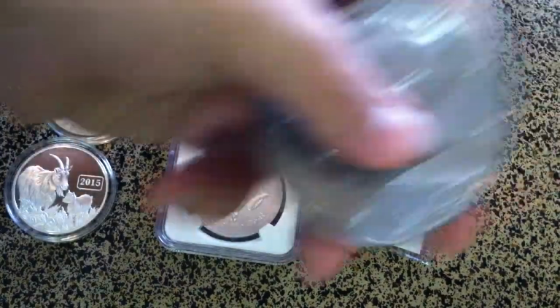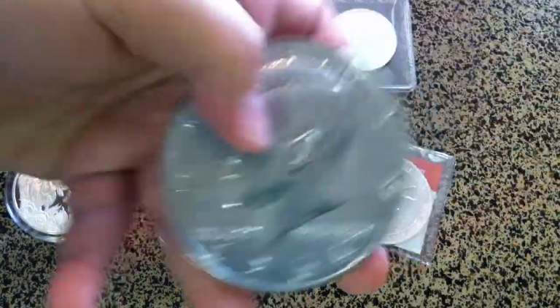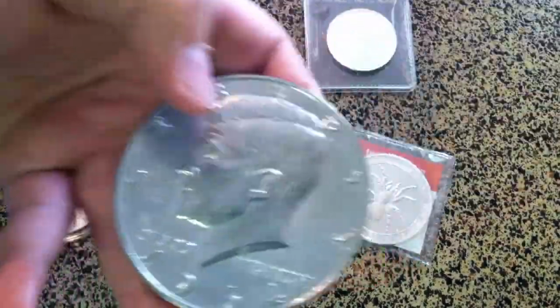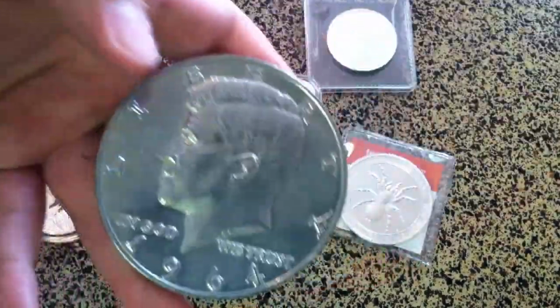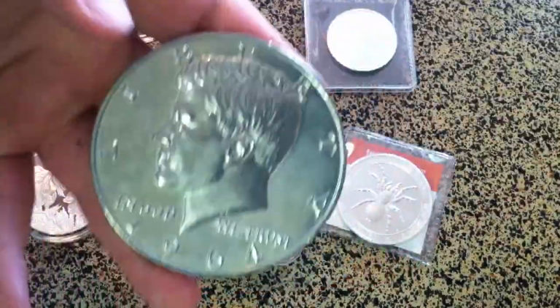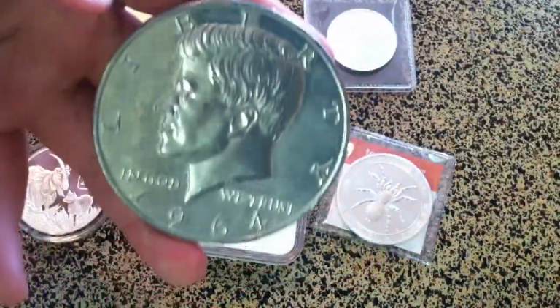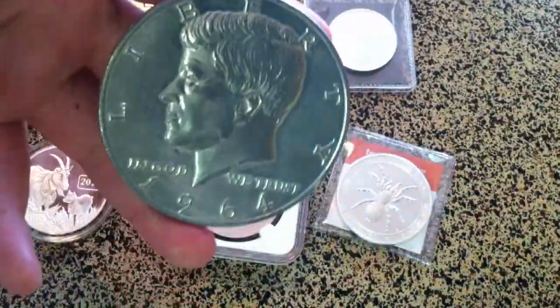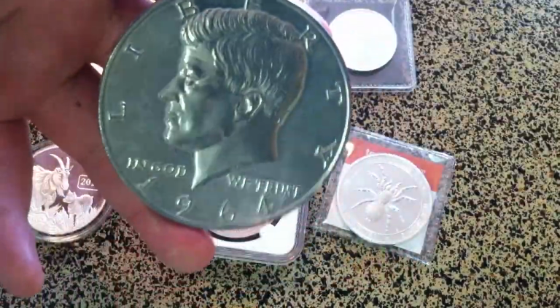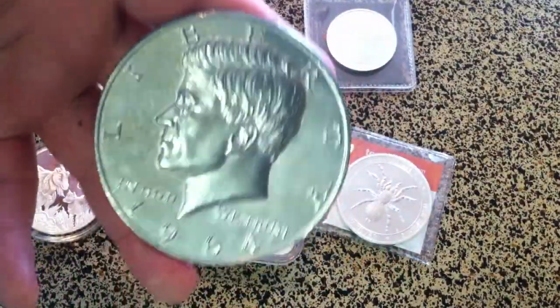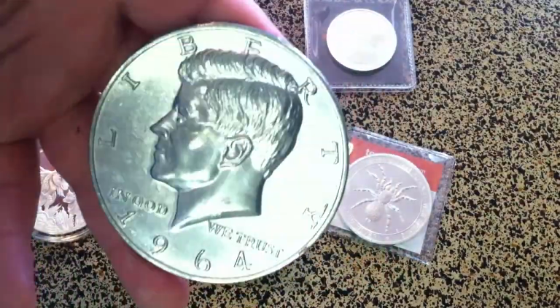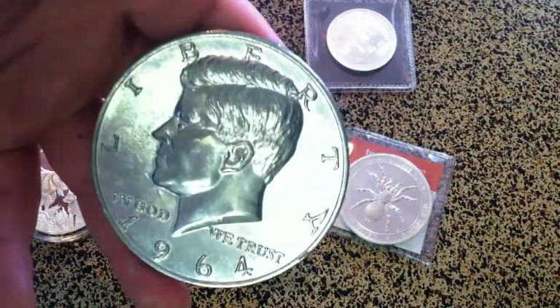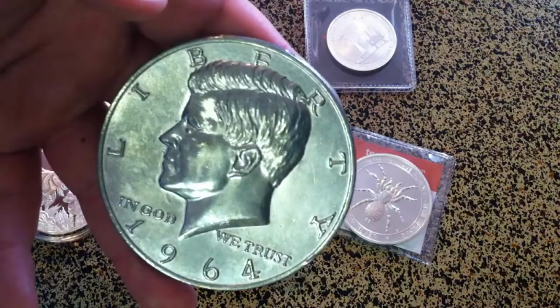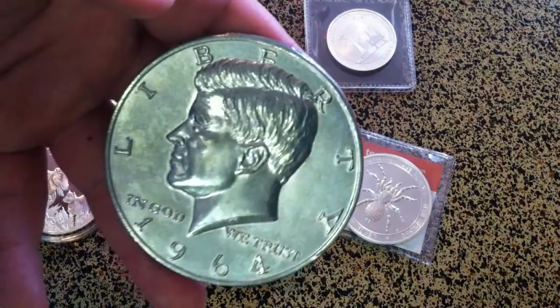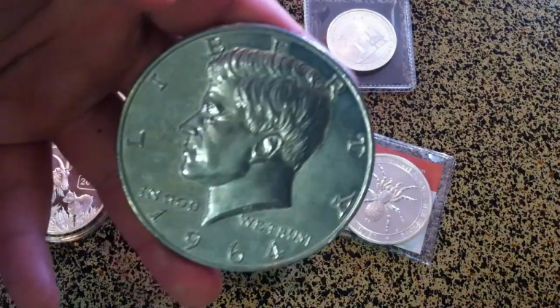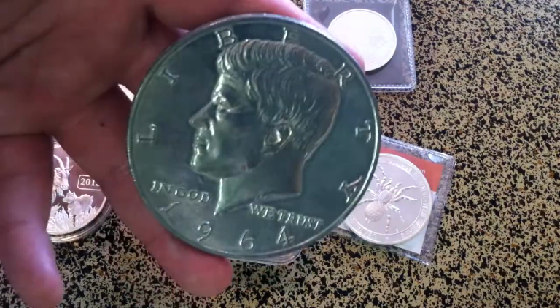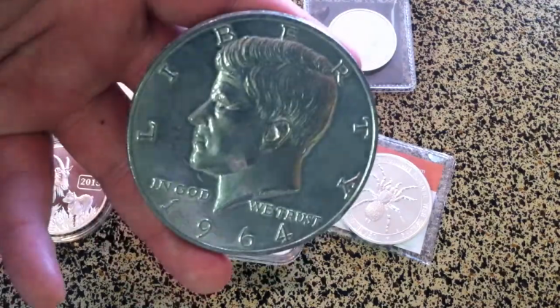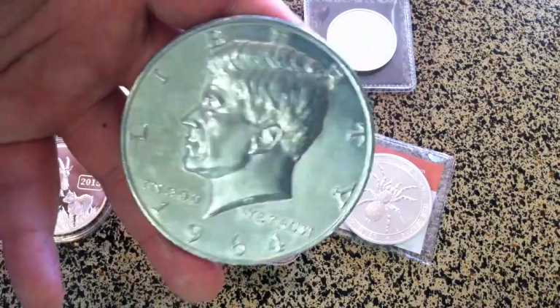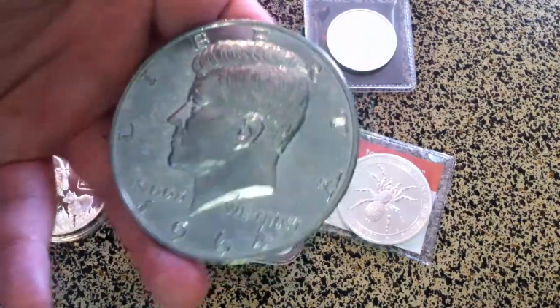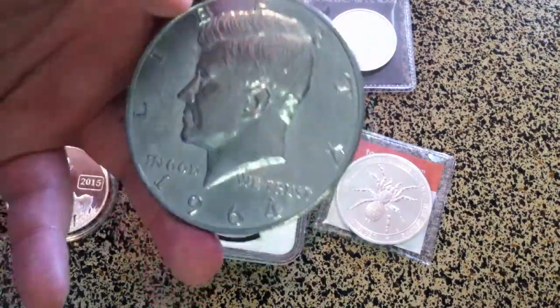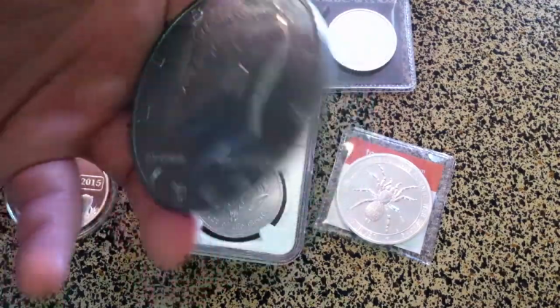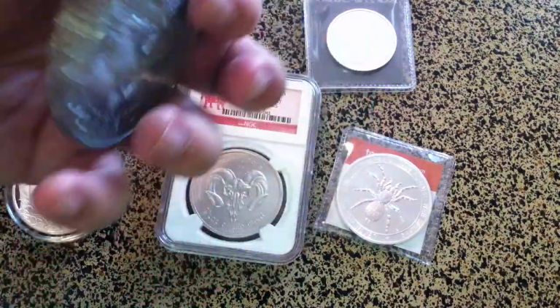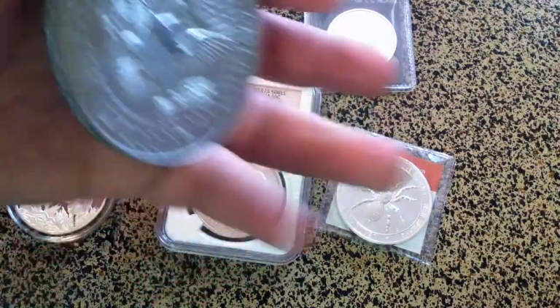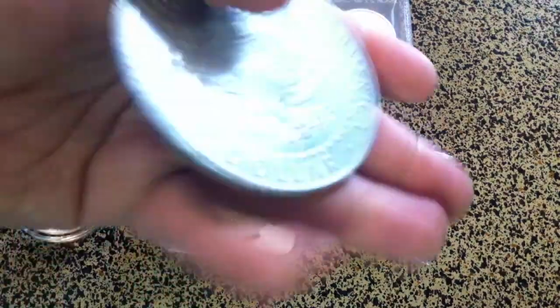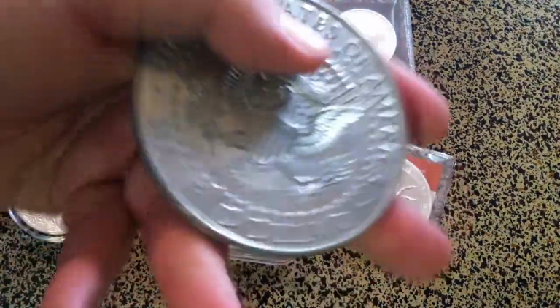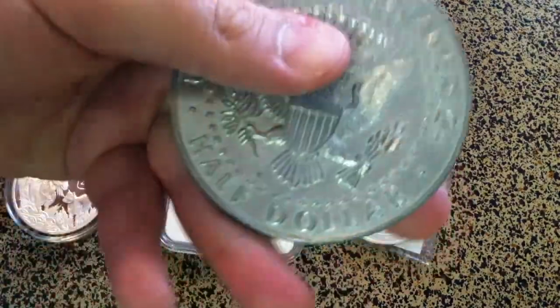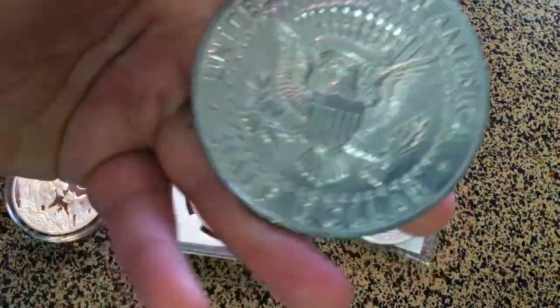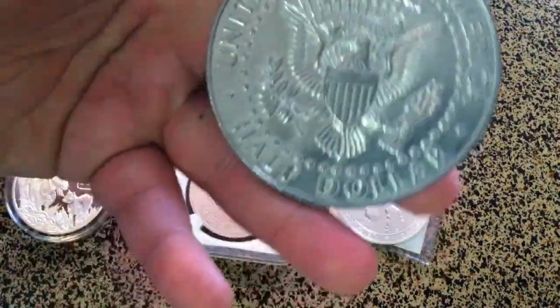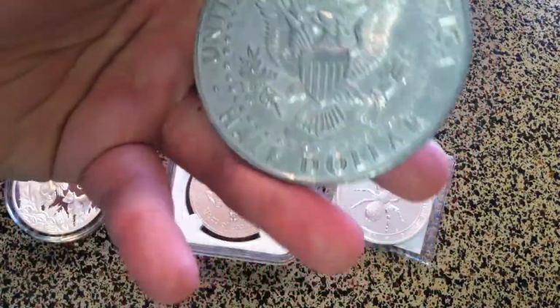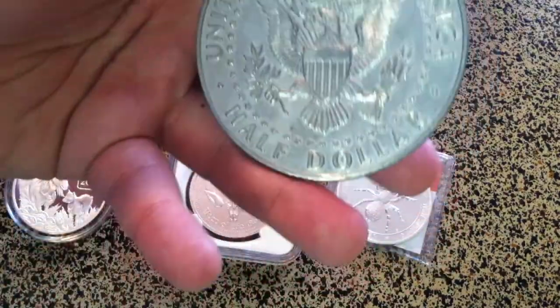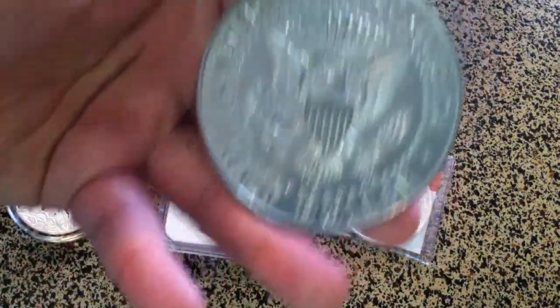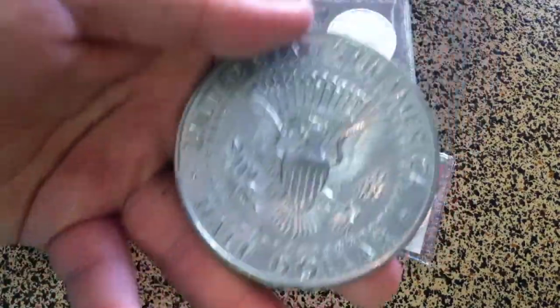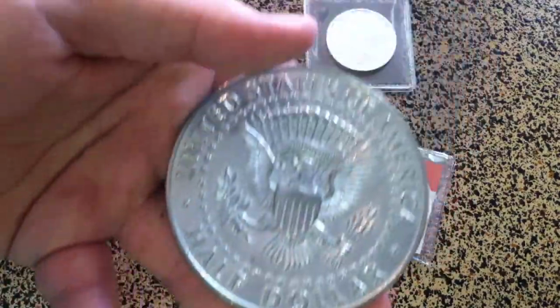I also picked up a new Kennedy Half Dollar.